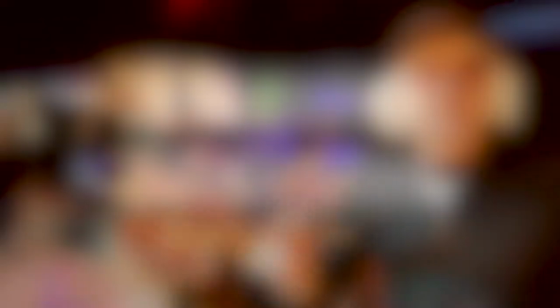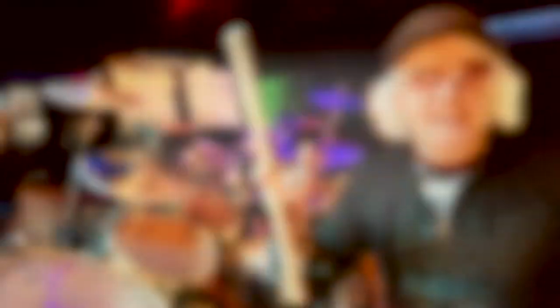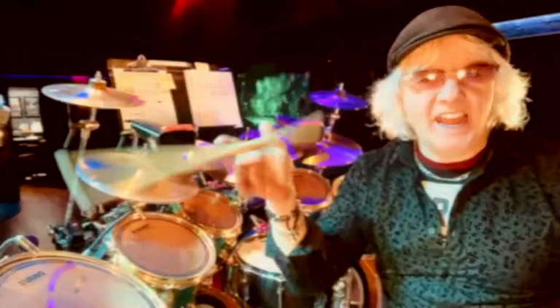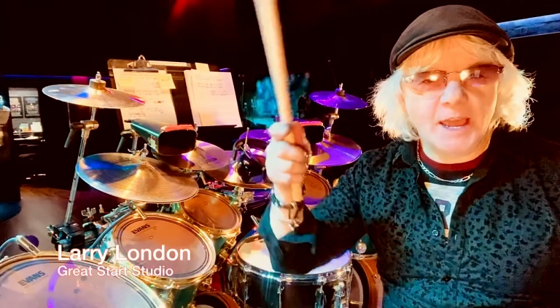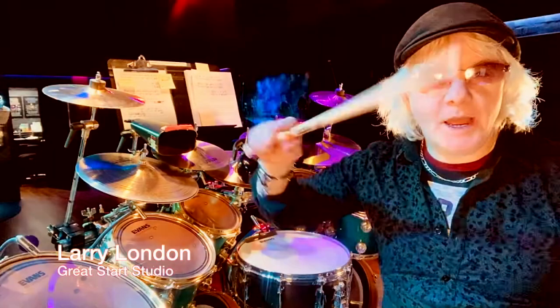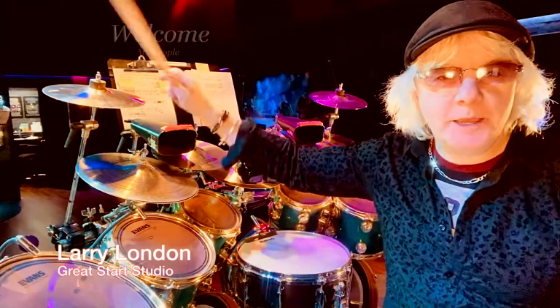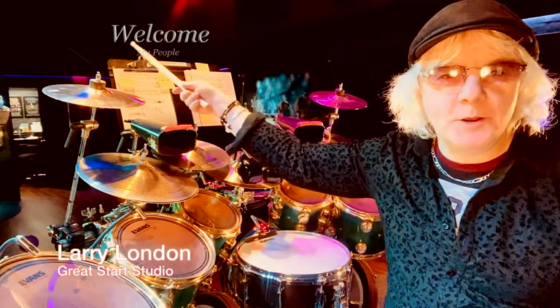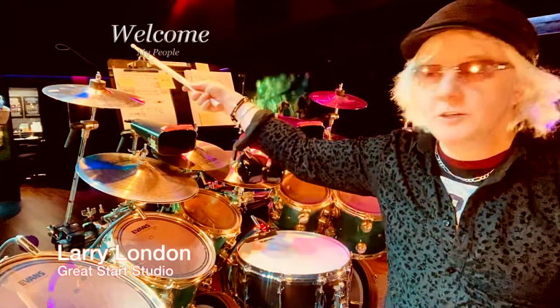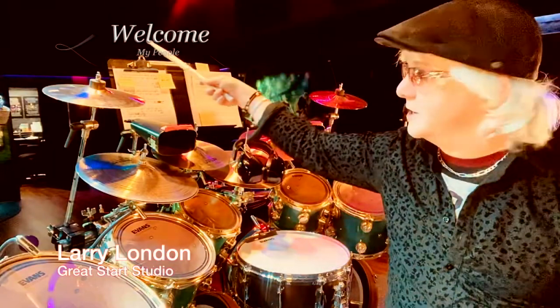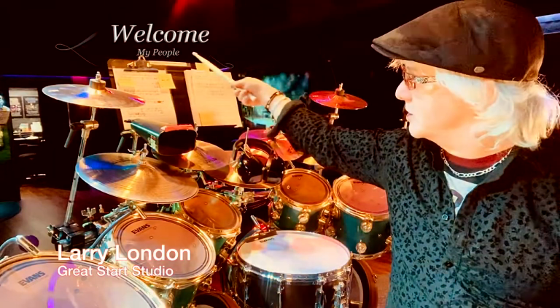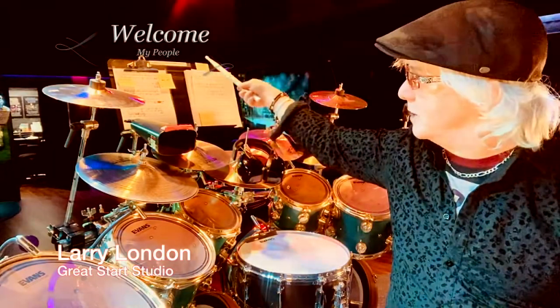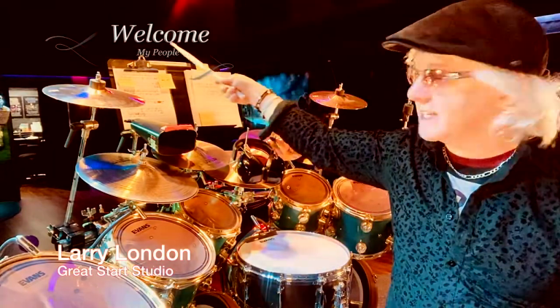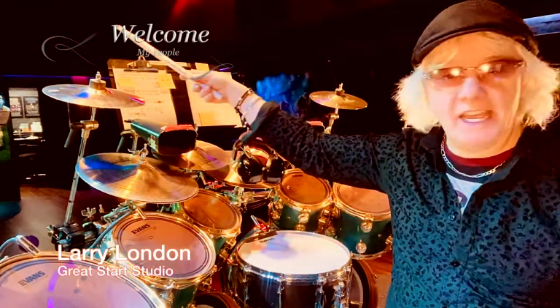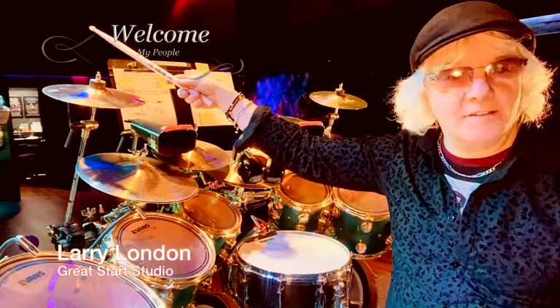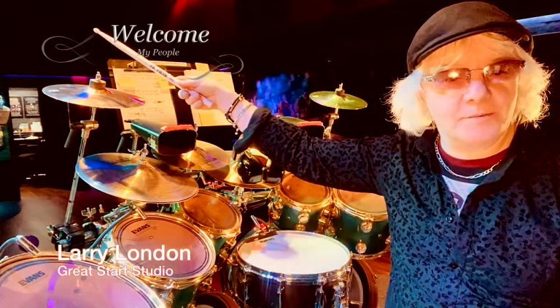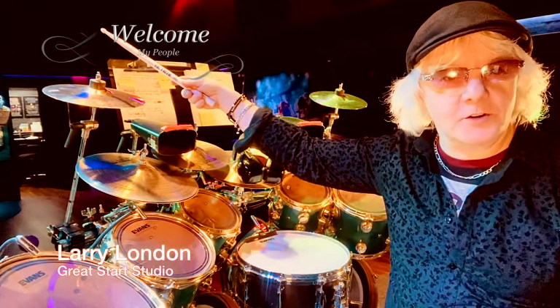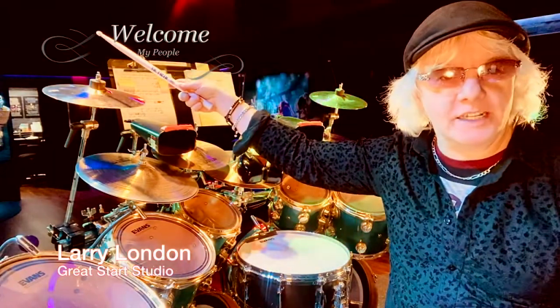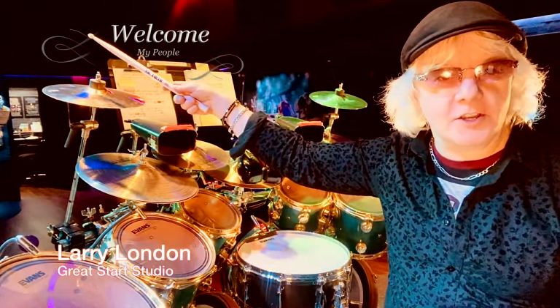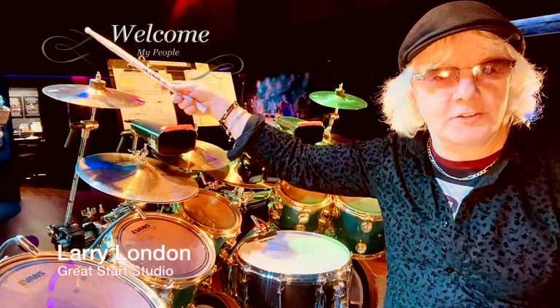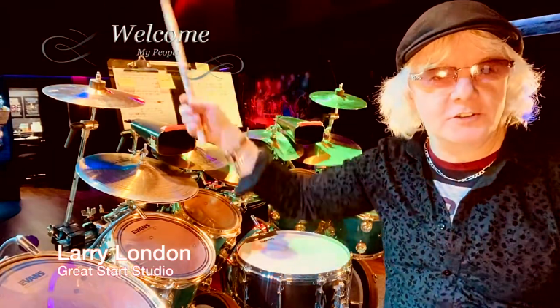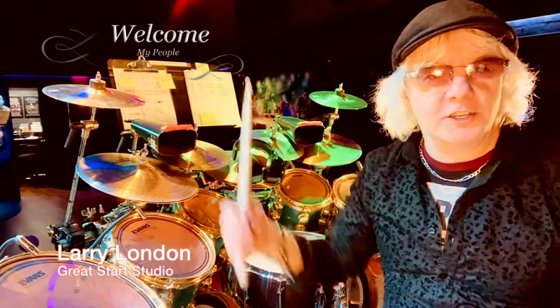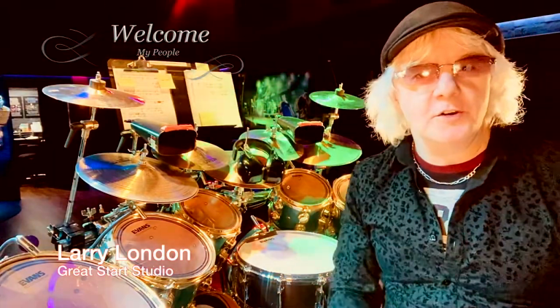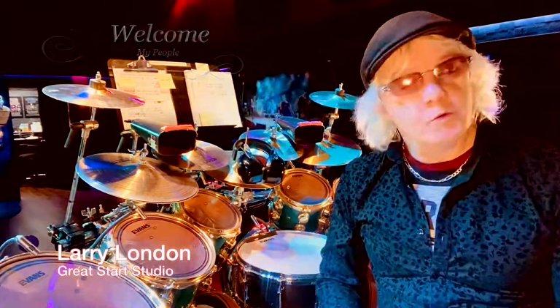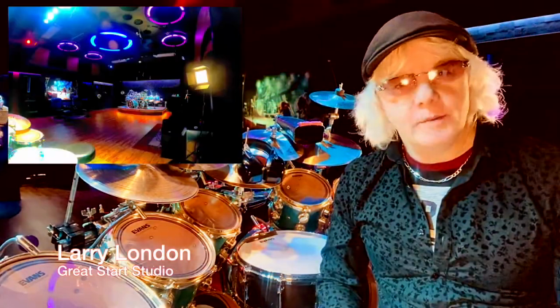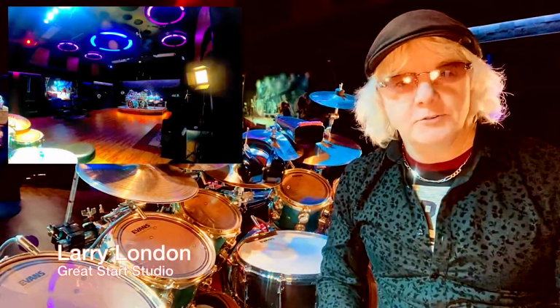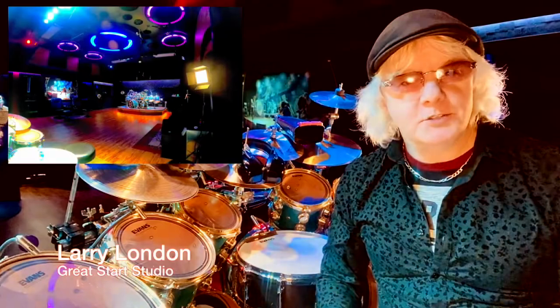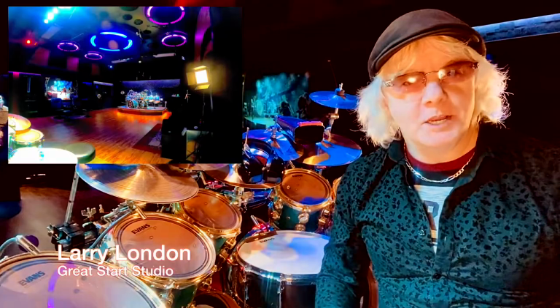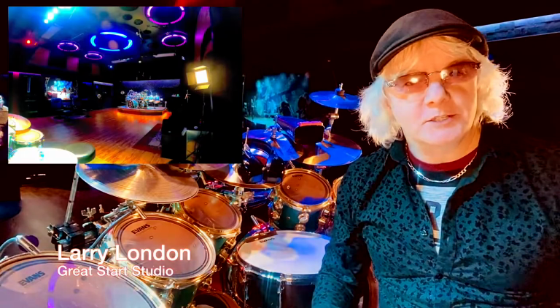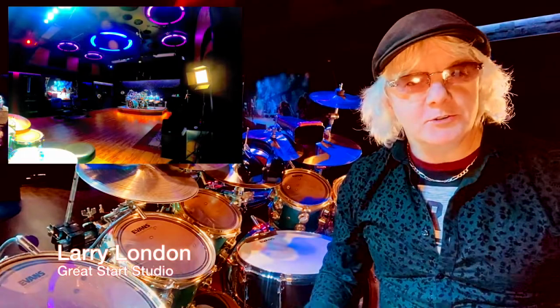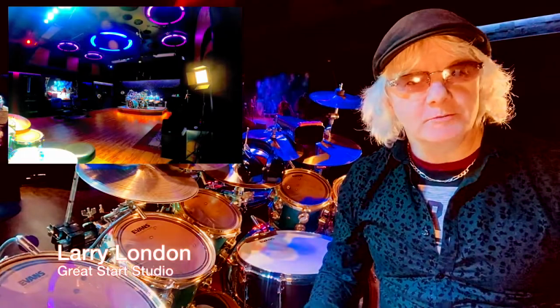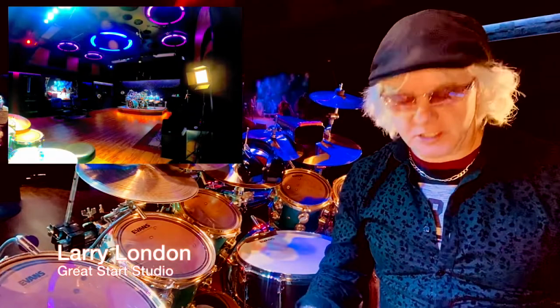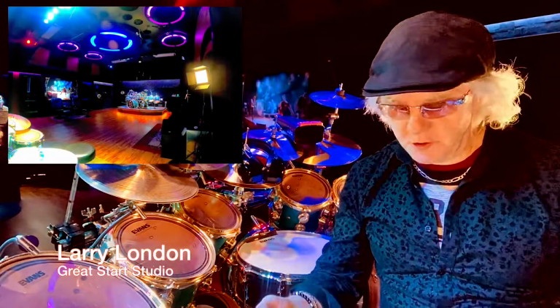Hey, hey, my people. Greetings once again from the Great Start Studio, where all my dreams are coming true. It's true.